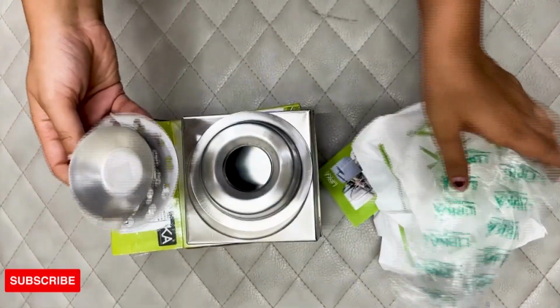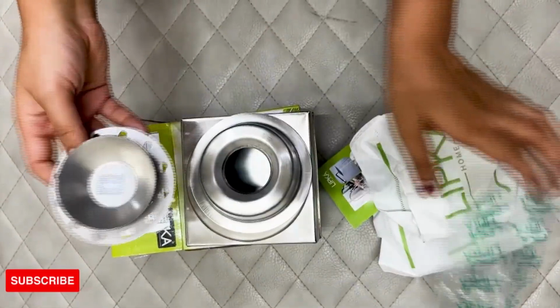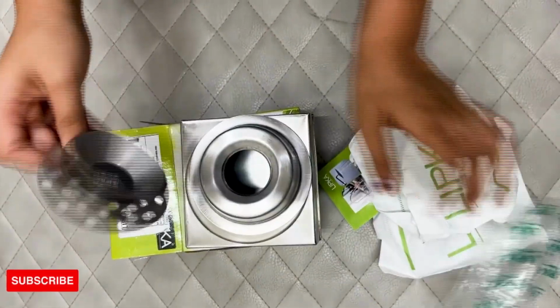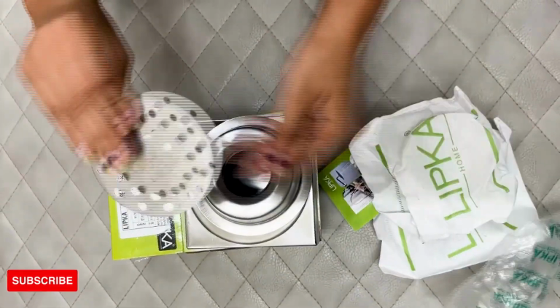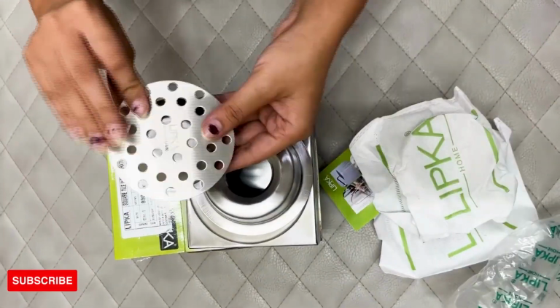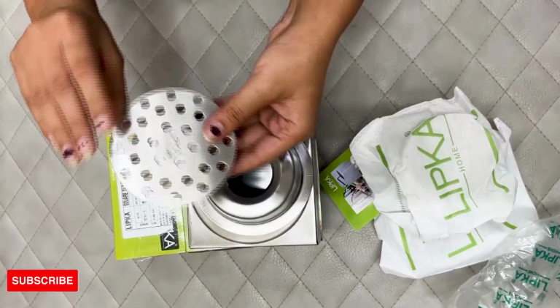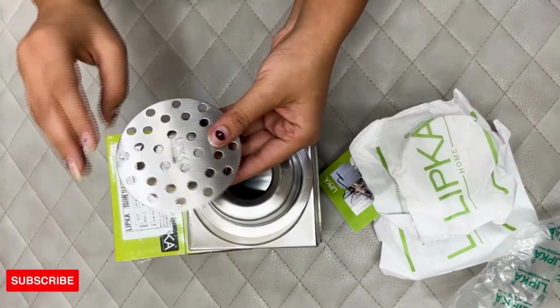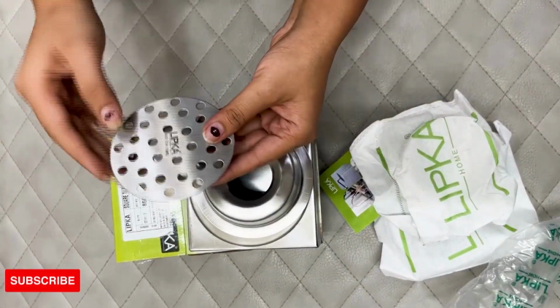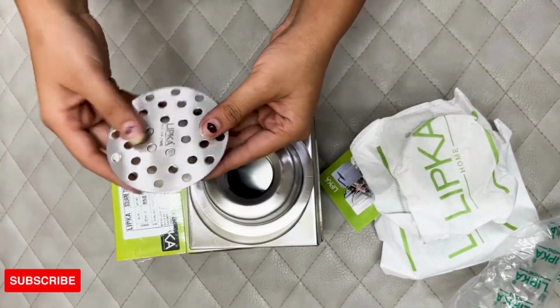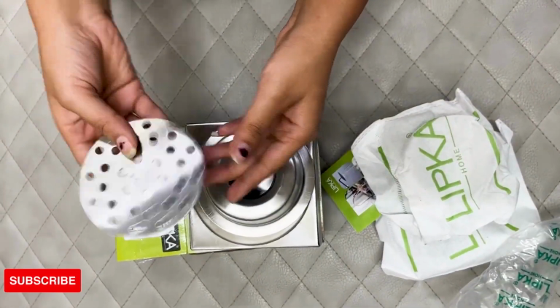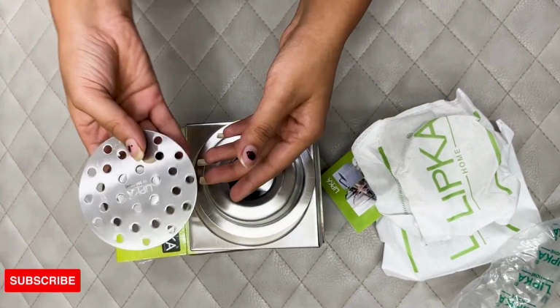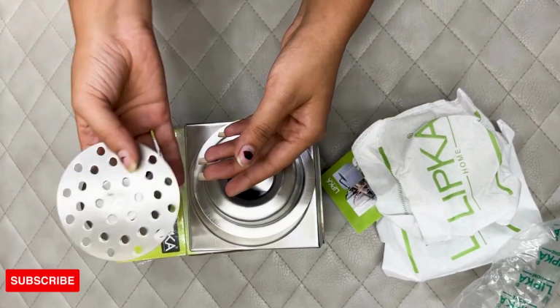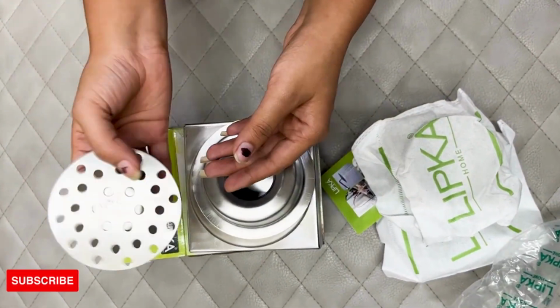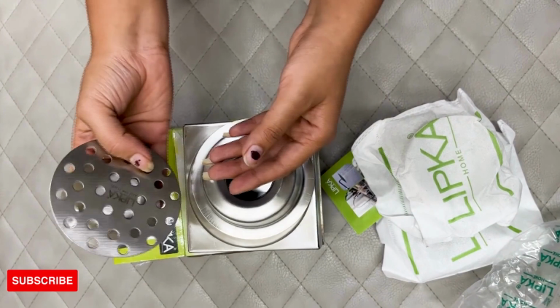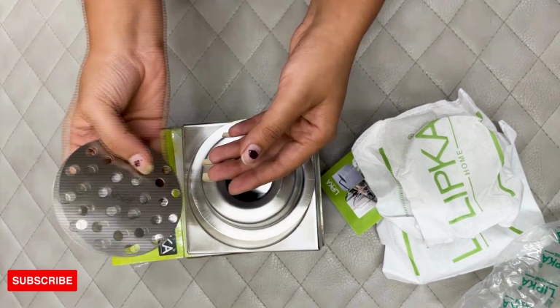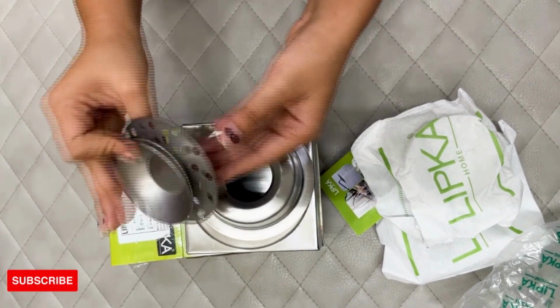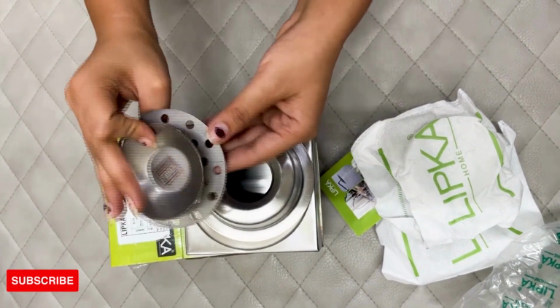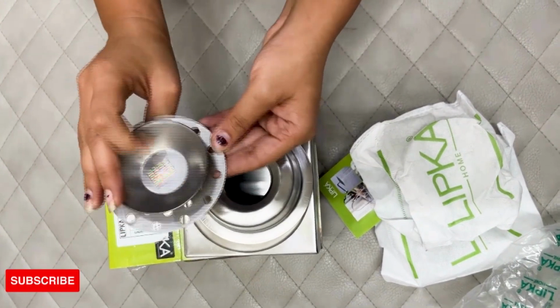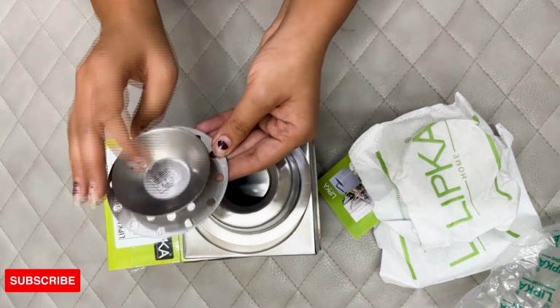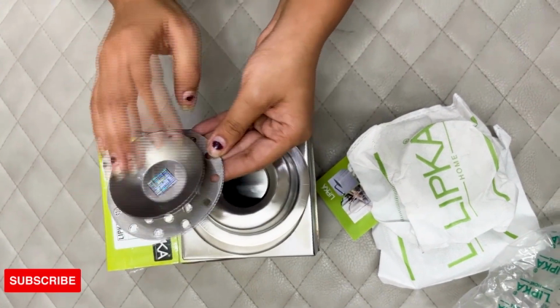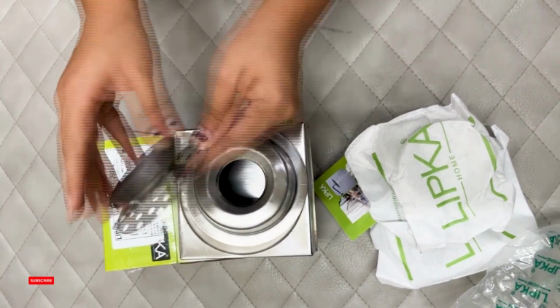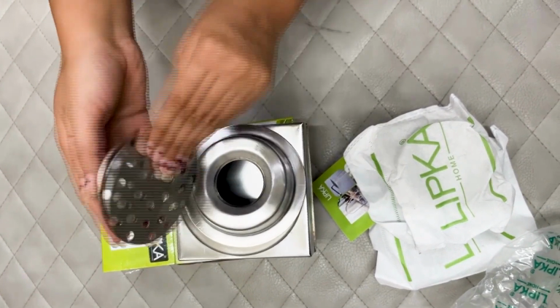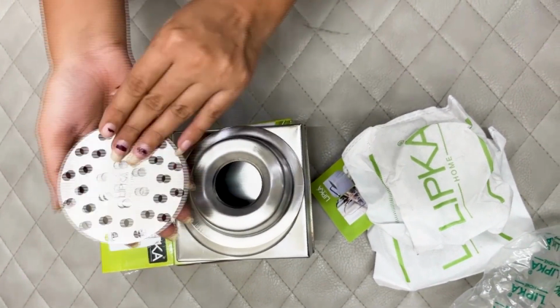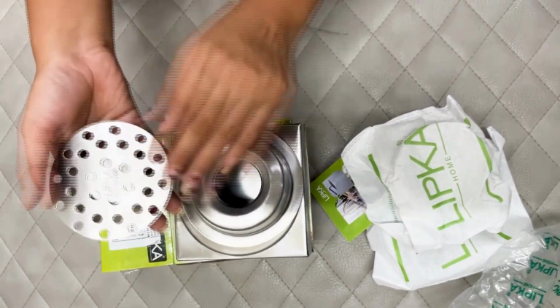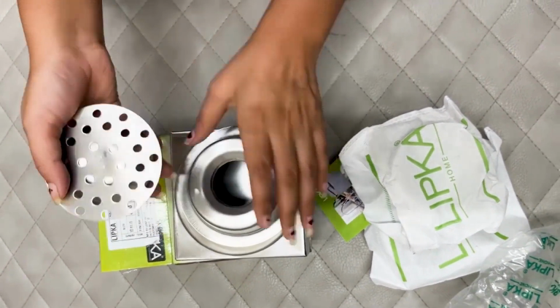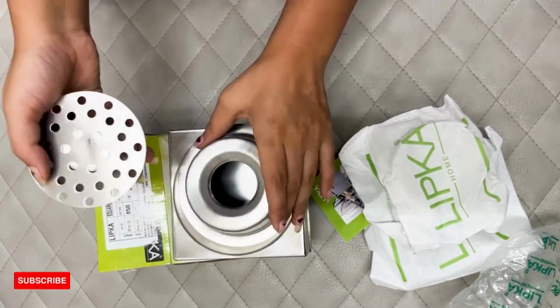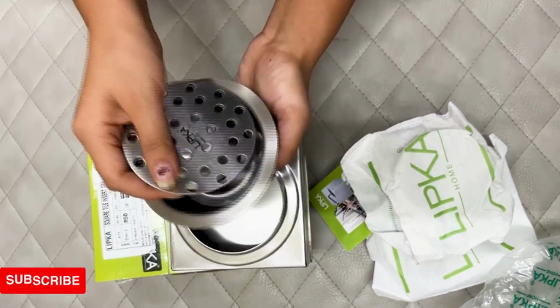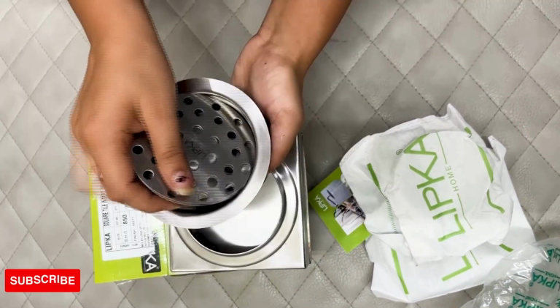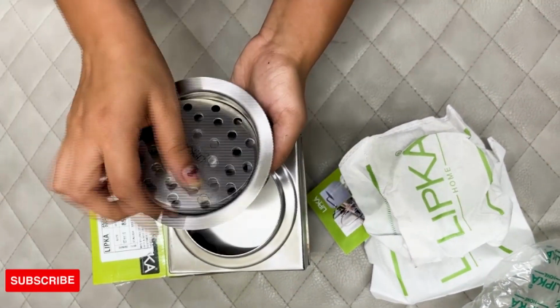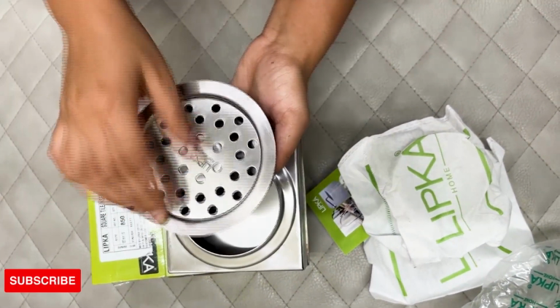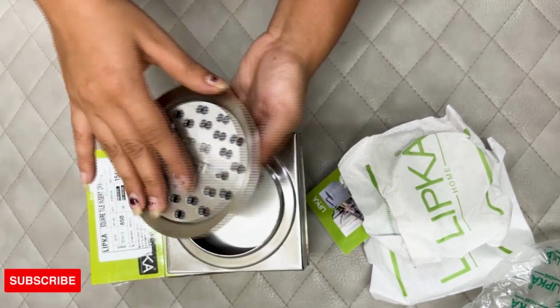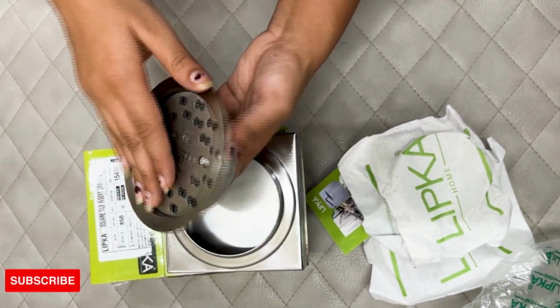Package में आता है एक drain frame, एक cockroach trap चाली with an inner cup attached, एक outer cup और एक drain tray.